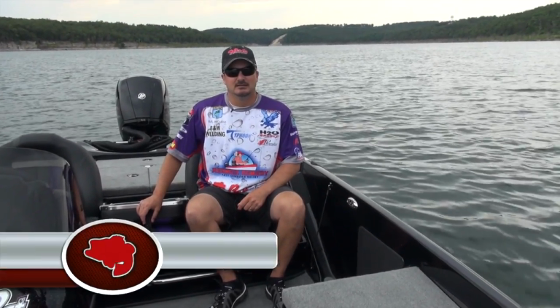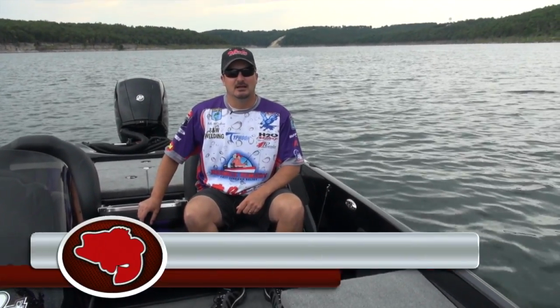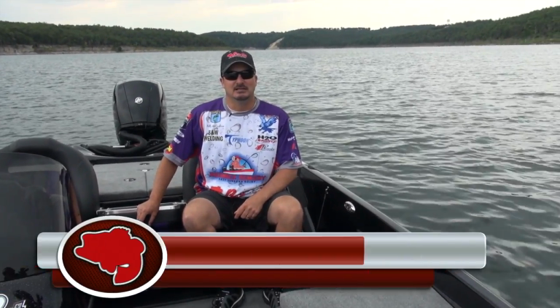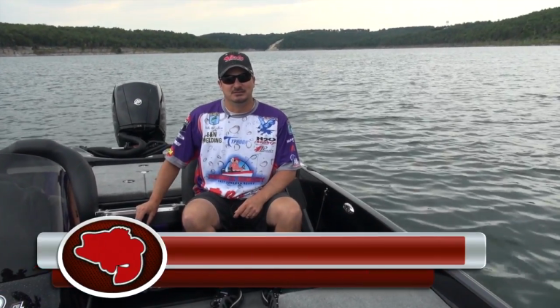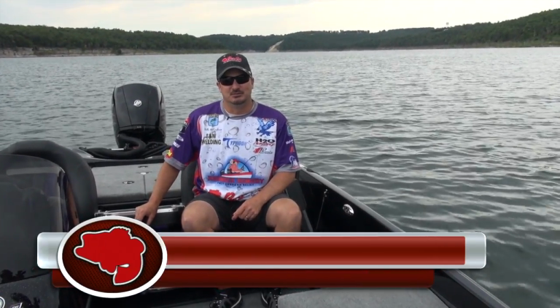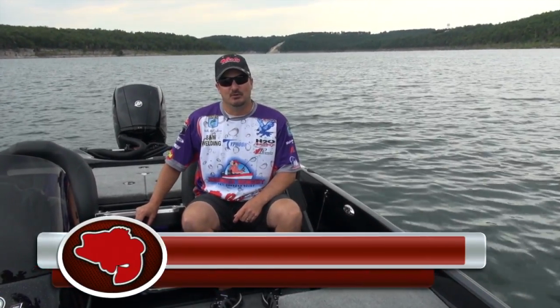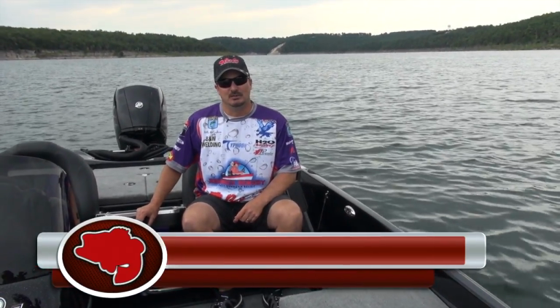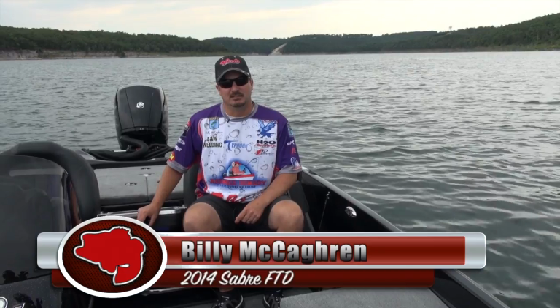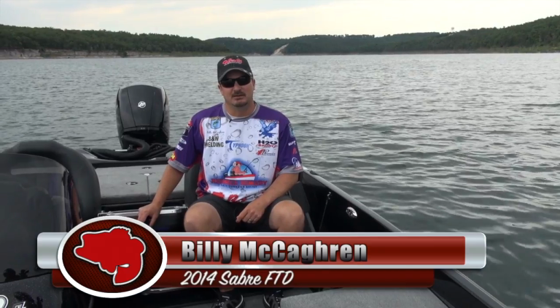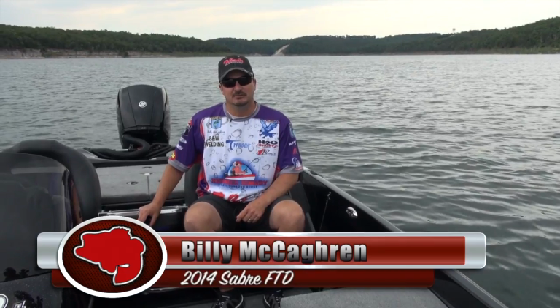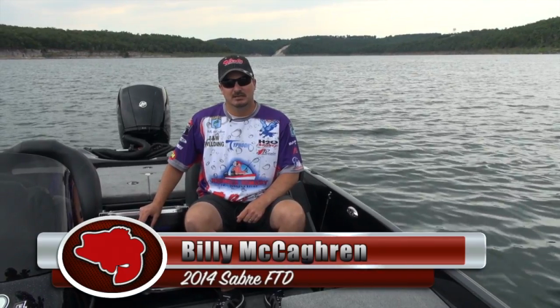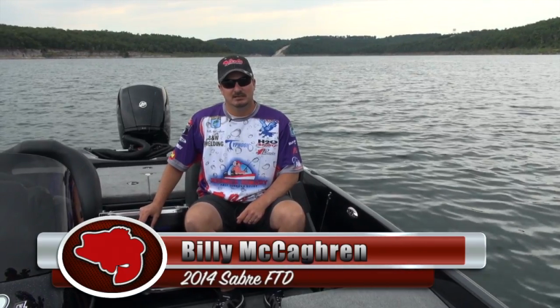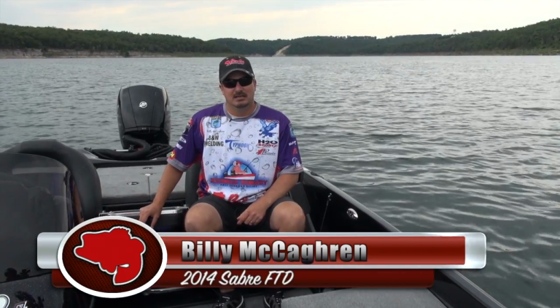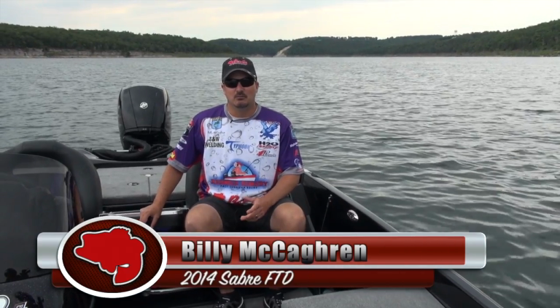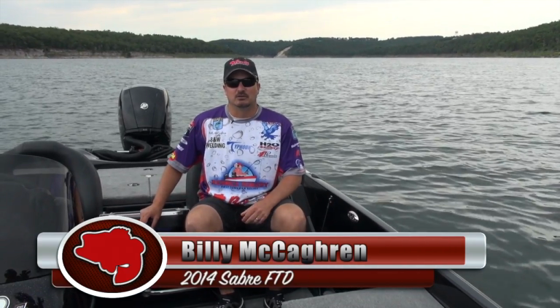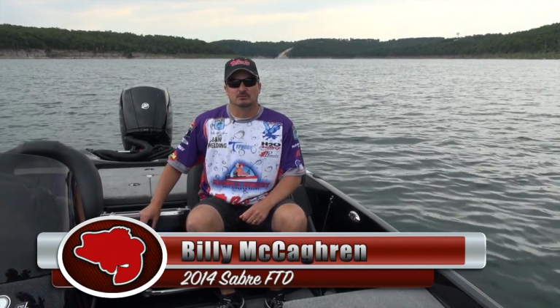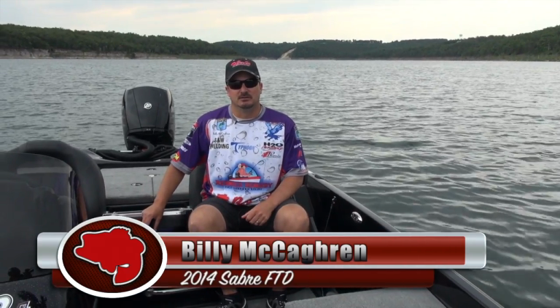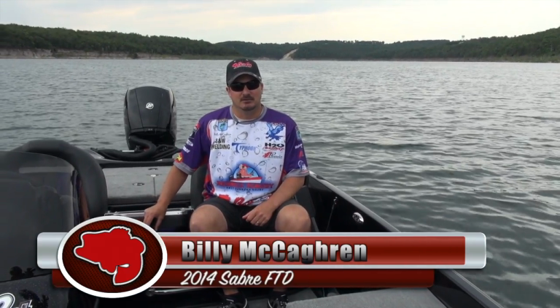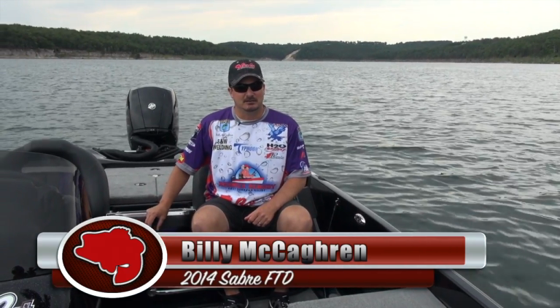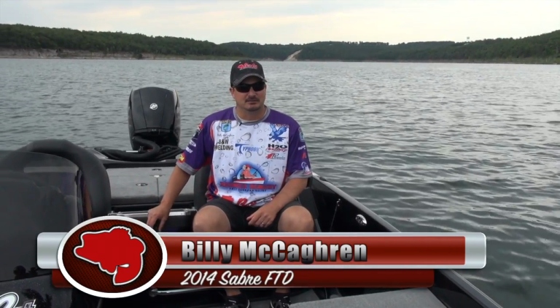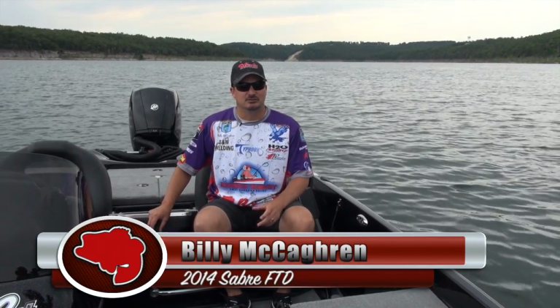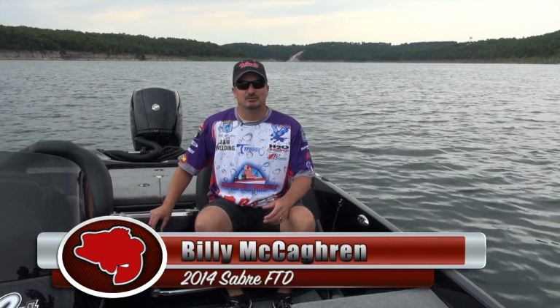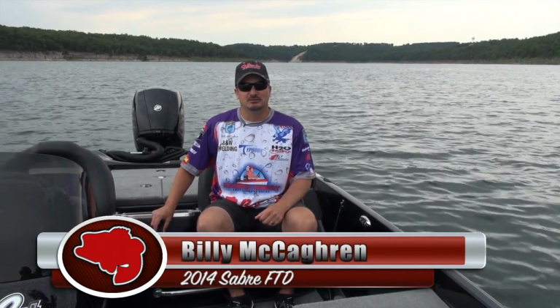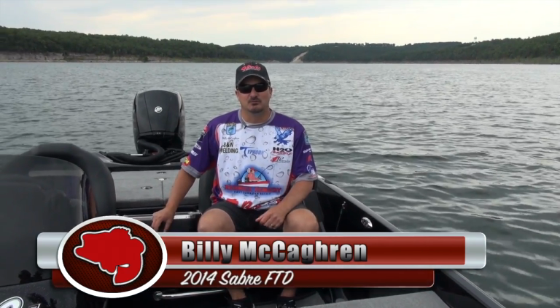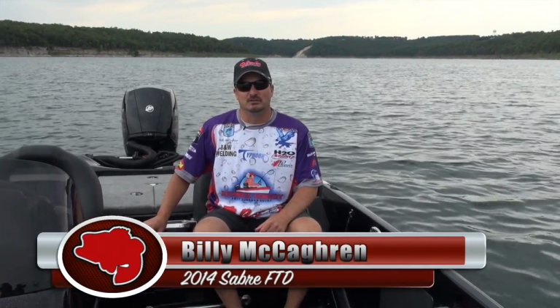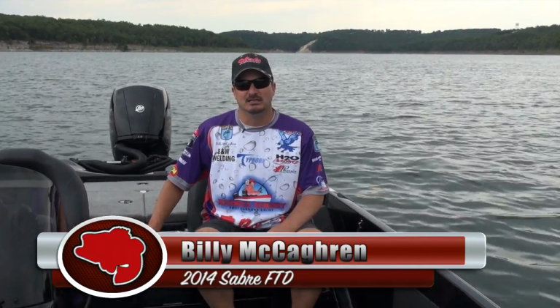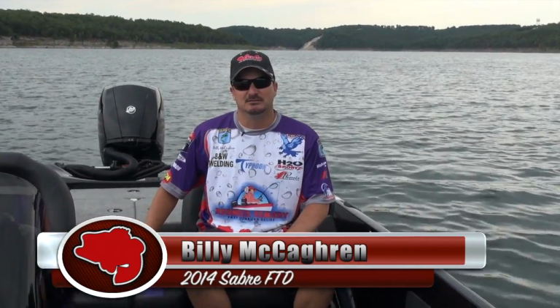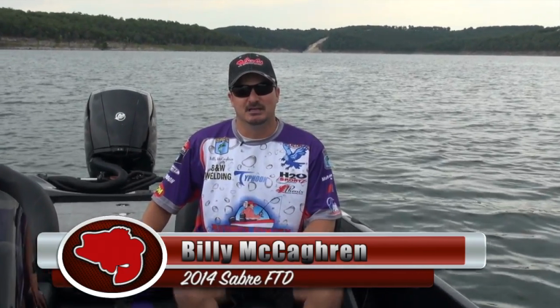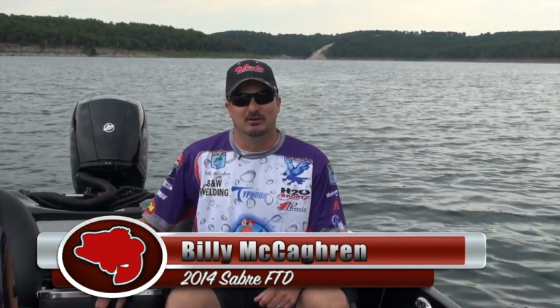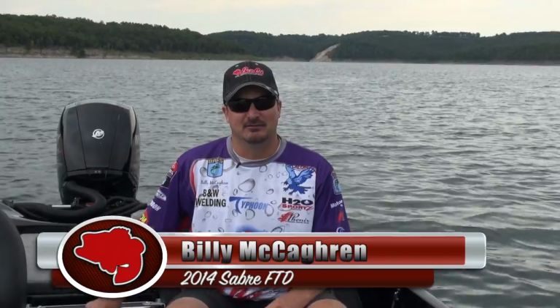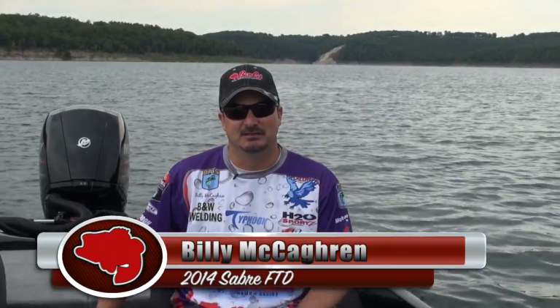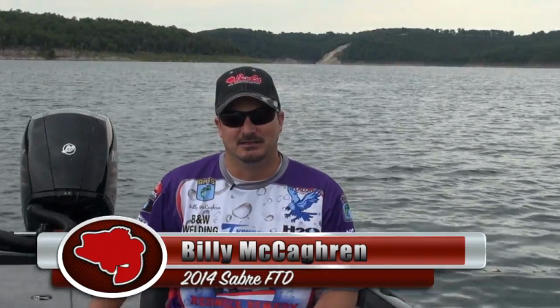Hi, I'm Elite Series Pro Billy McEgrin, and I want to talk to you today about this 2014 Sabre FTD.